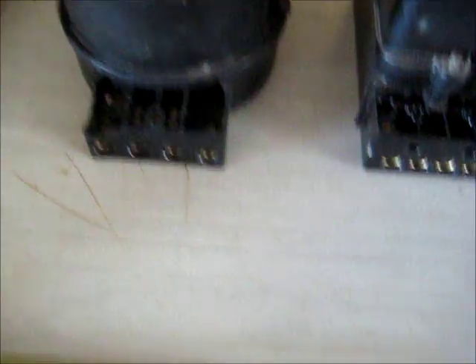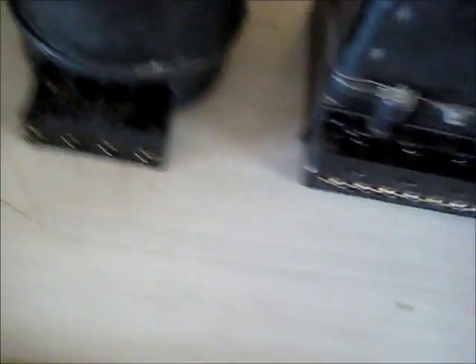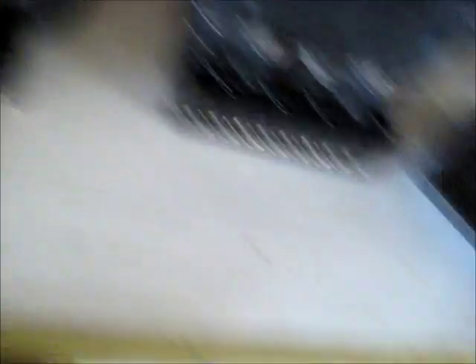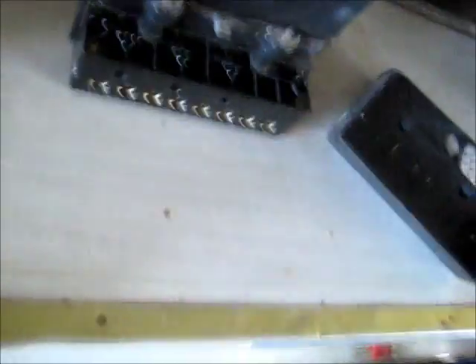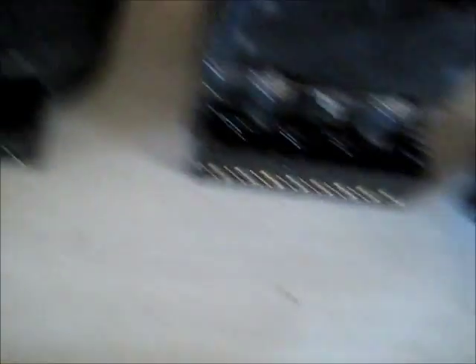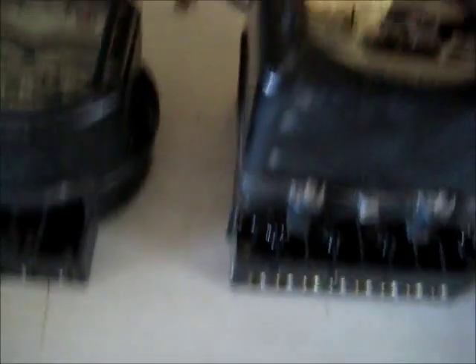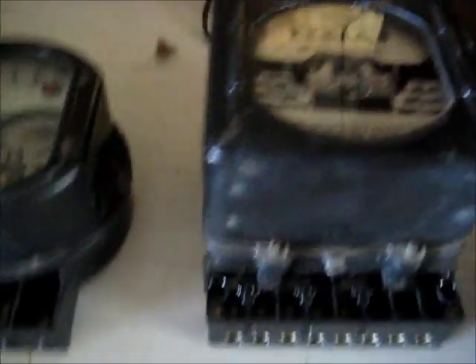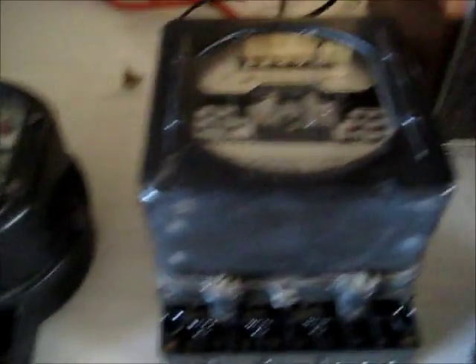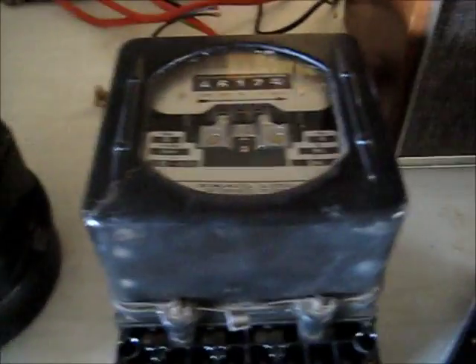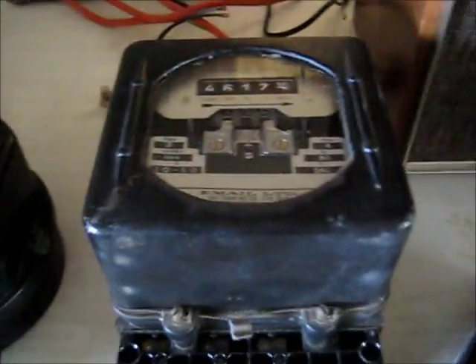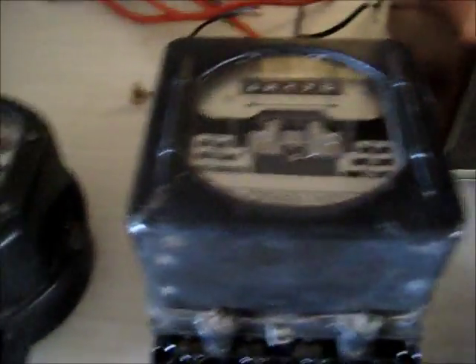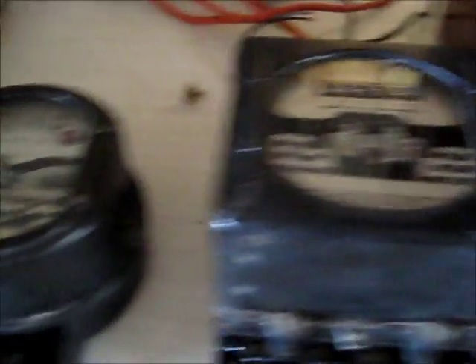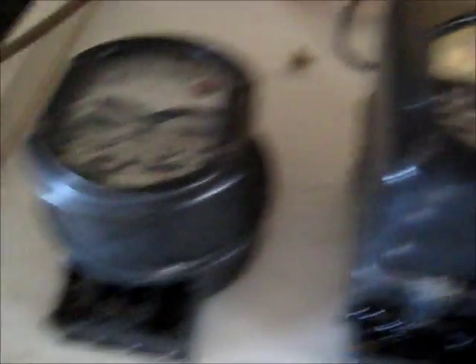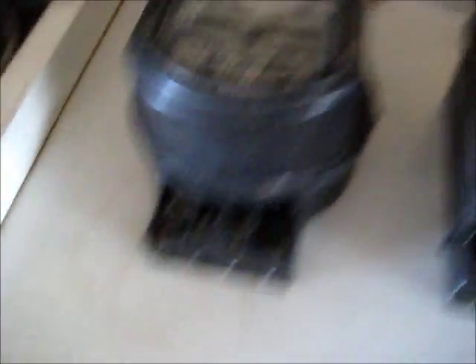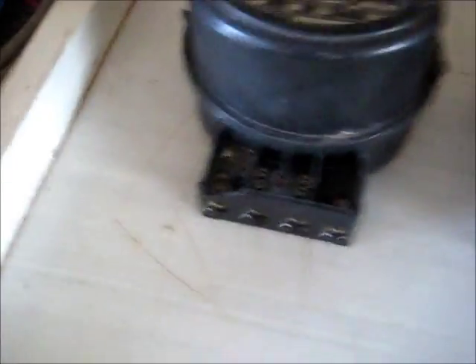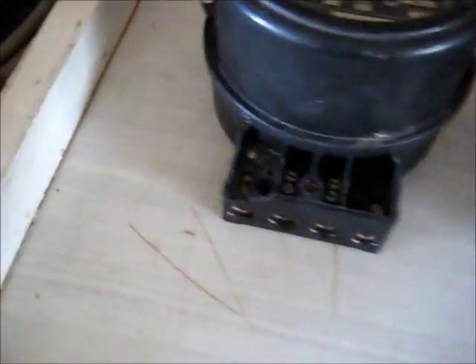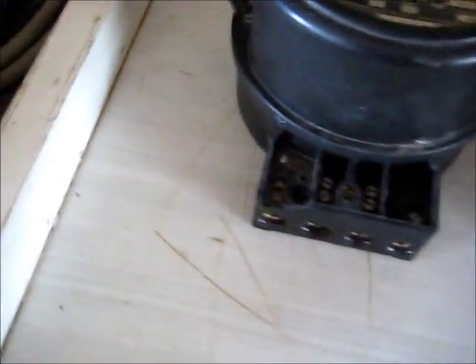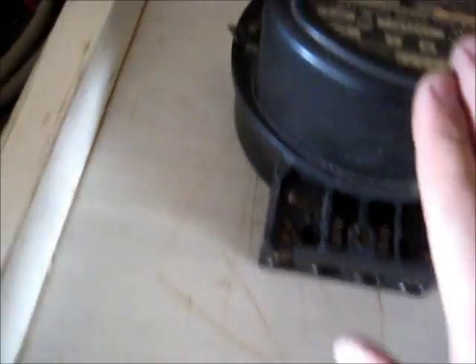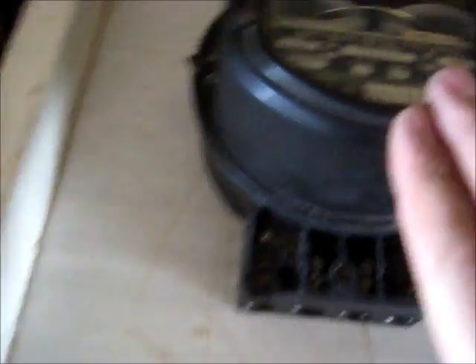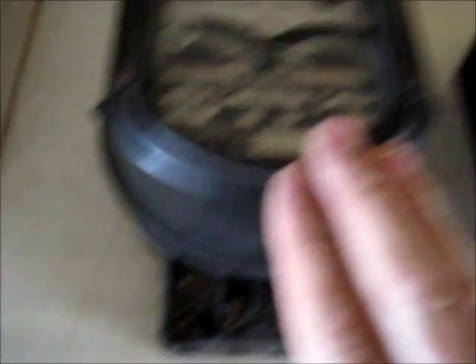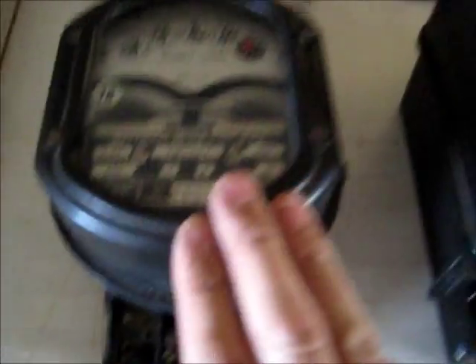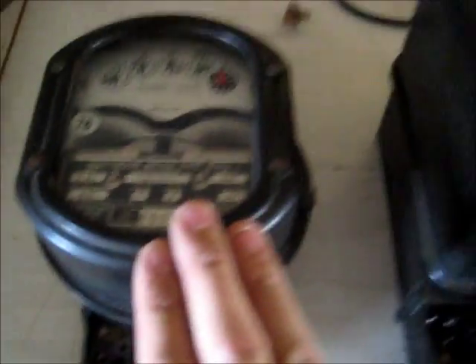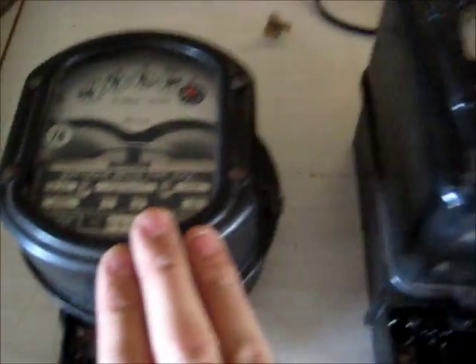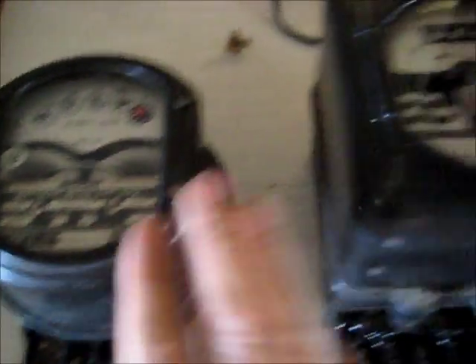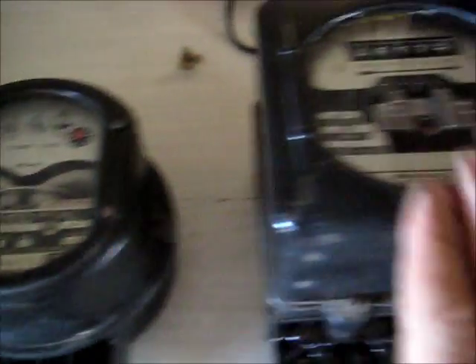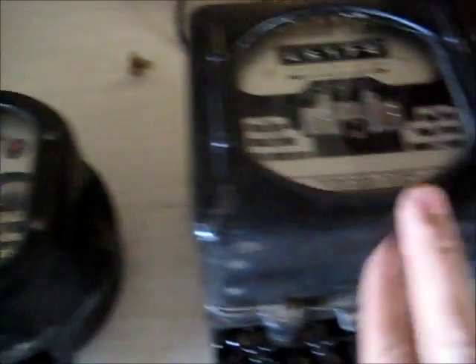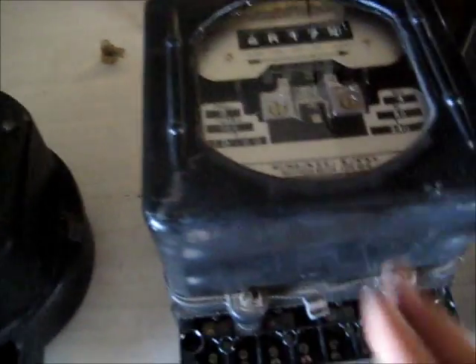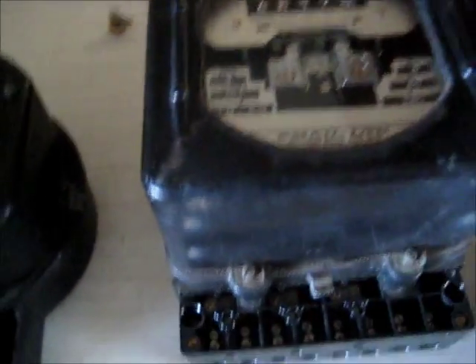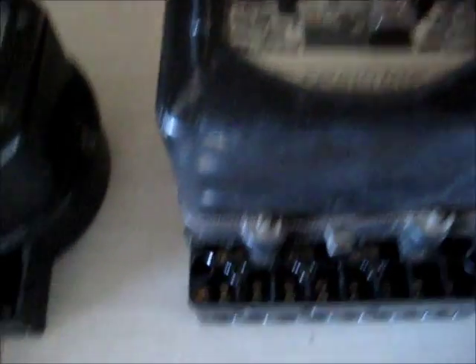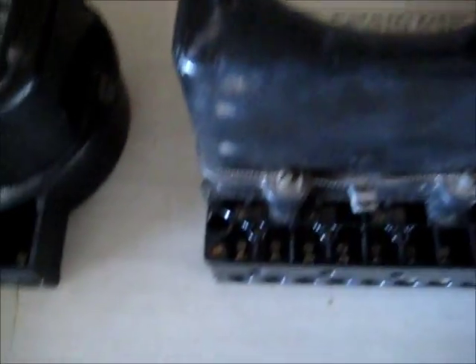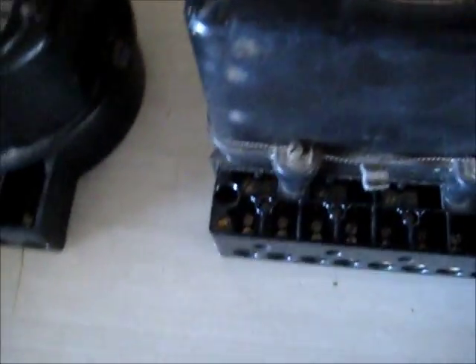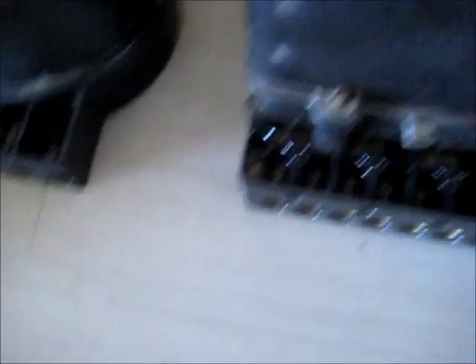G'day viewers, I got a good bargain recently — not one but two electricity meters.